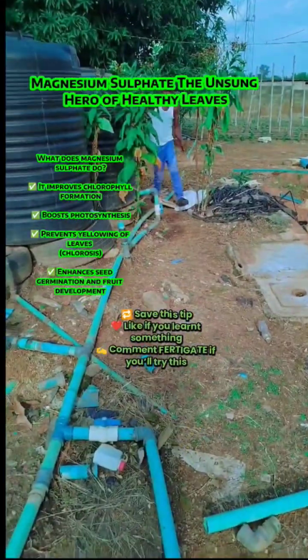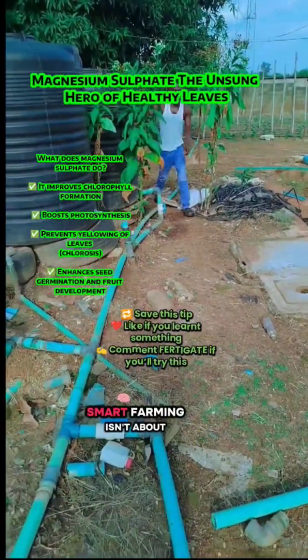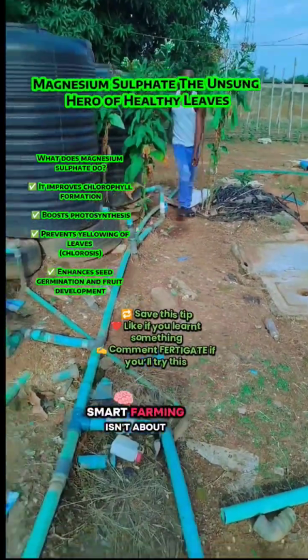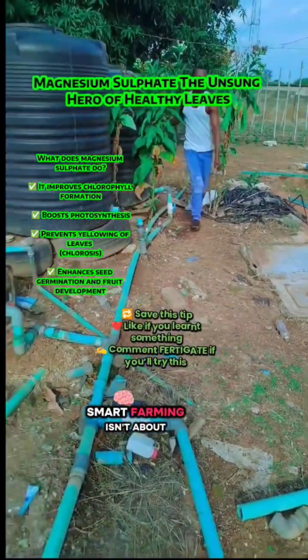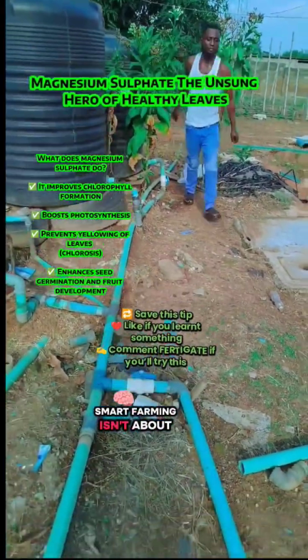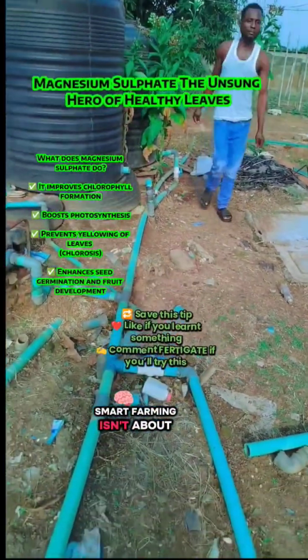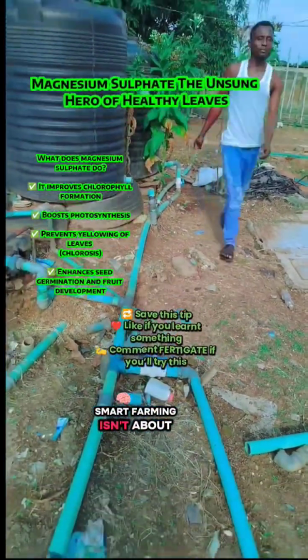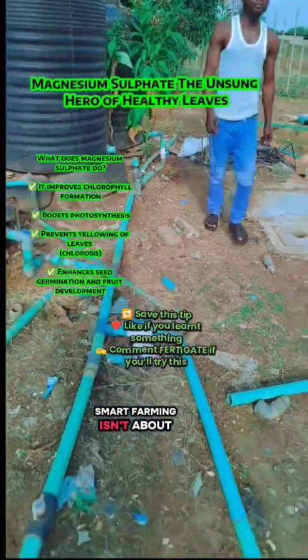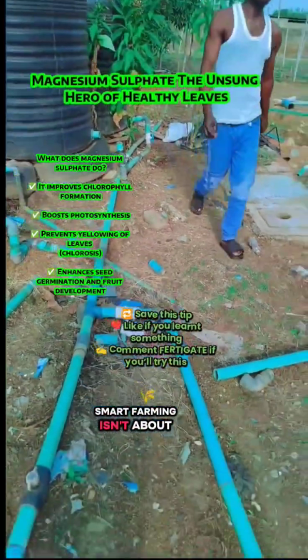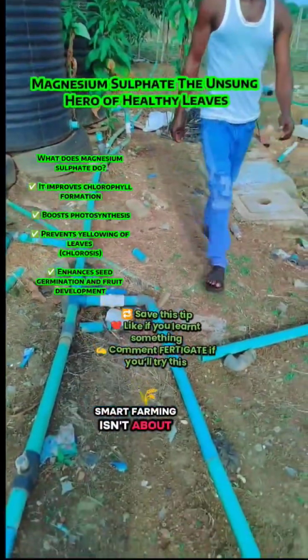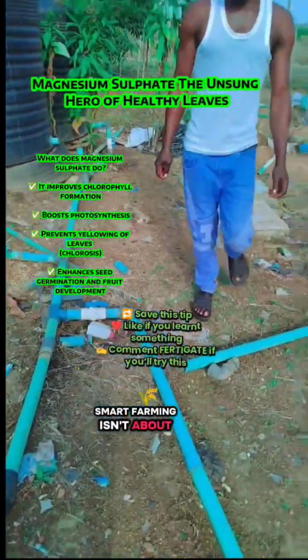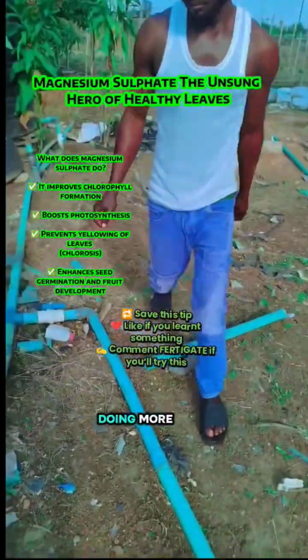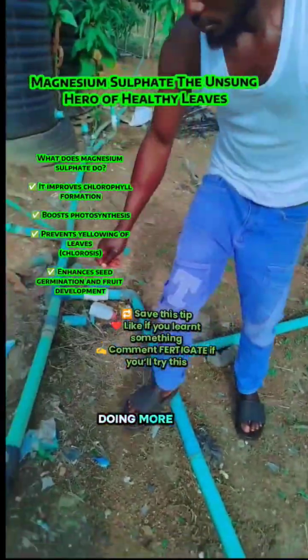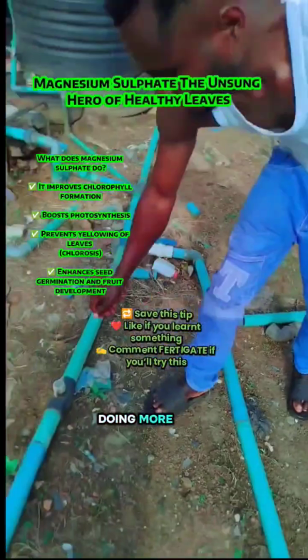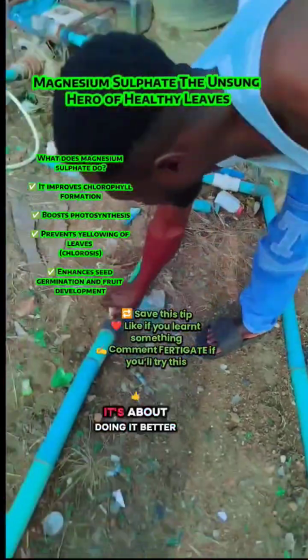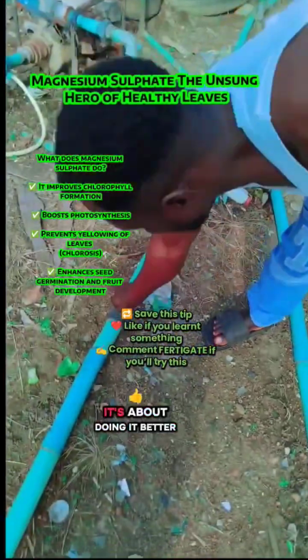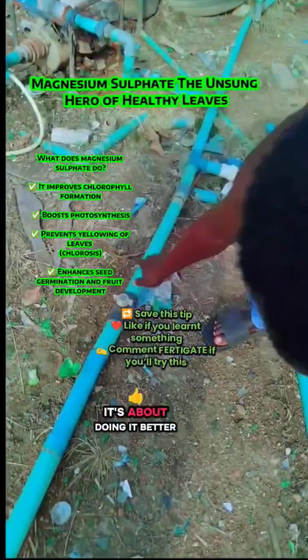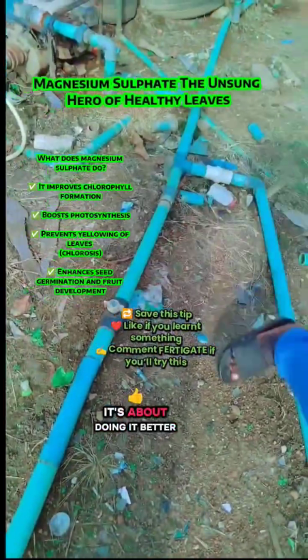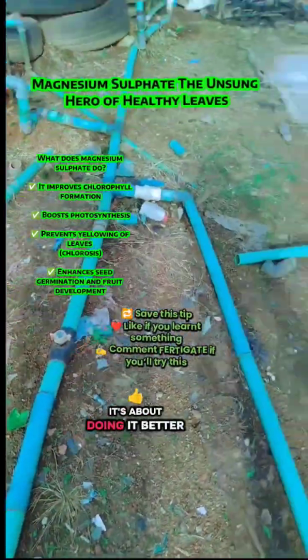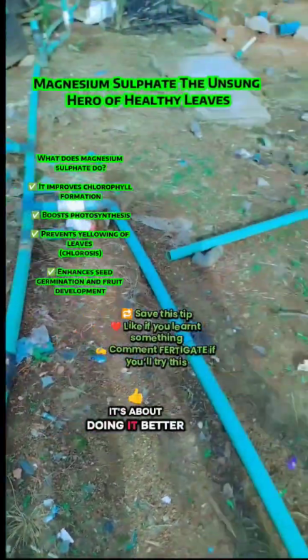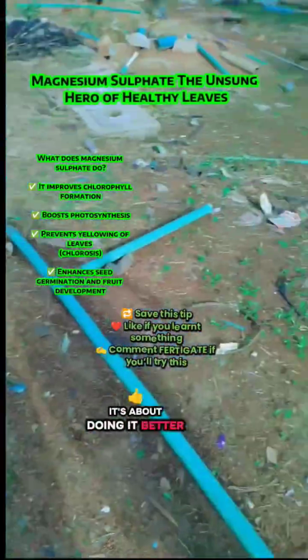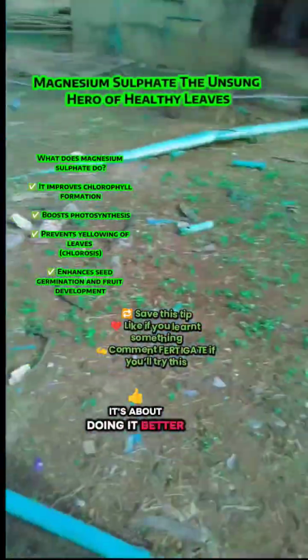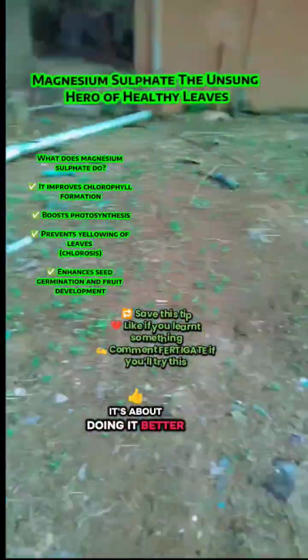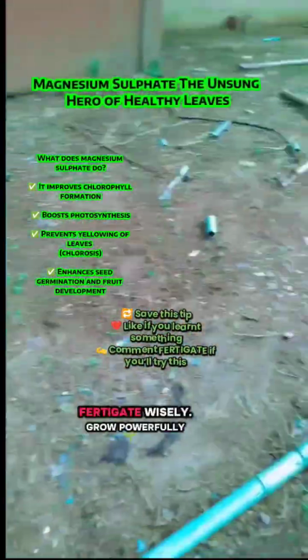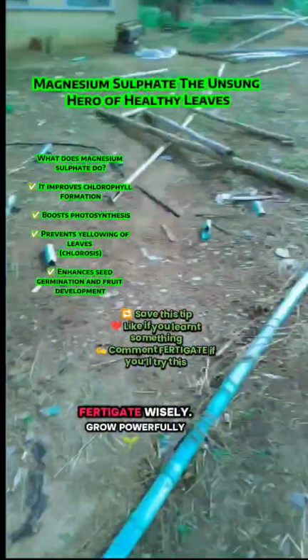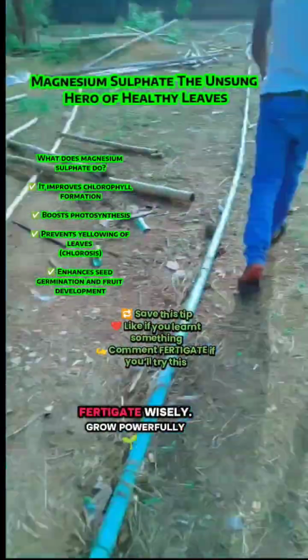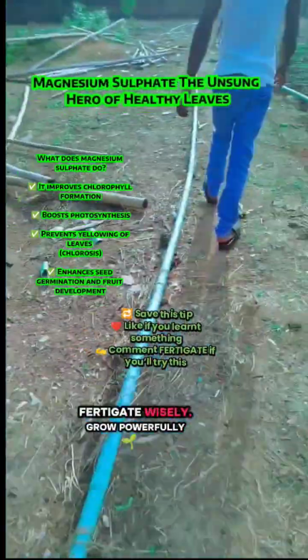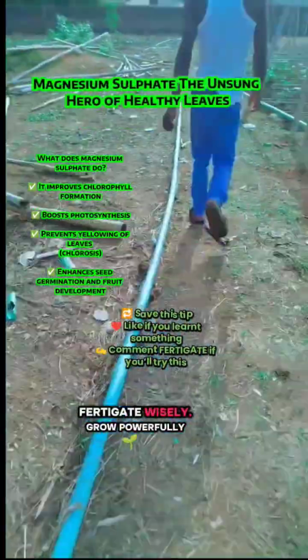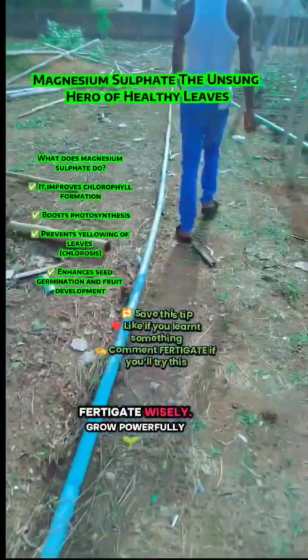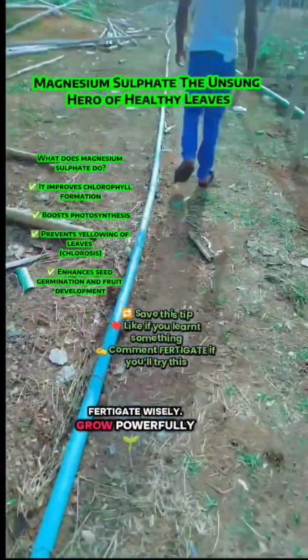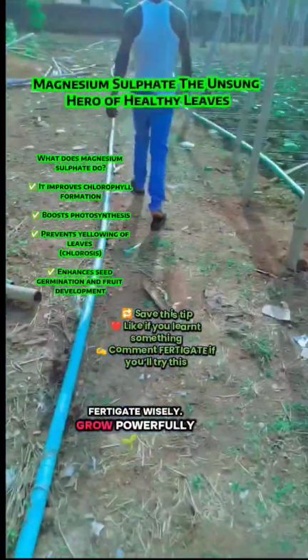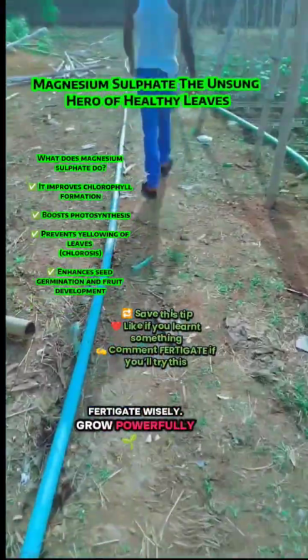Smart farming isn't about doing more — it's about doing it better. Fertigate wisely, grow powerfully.